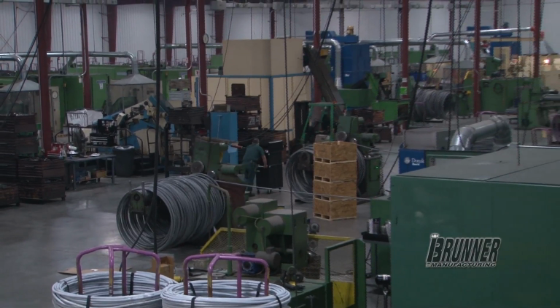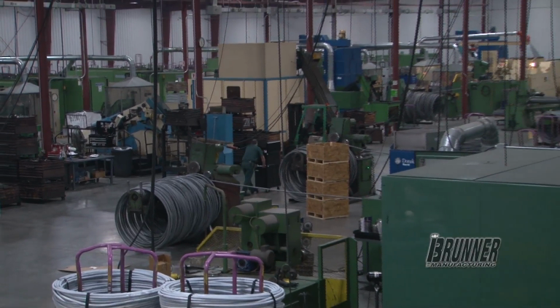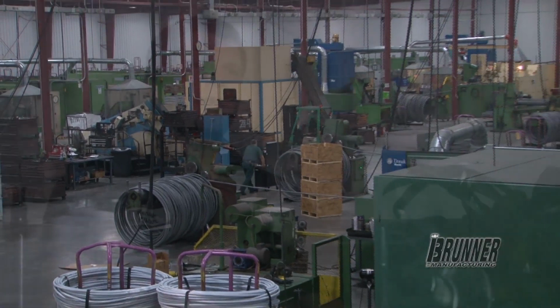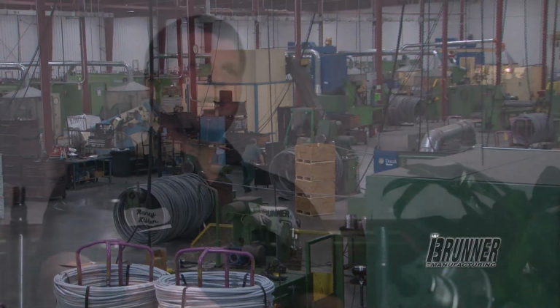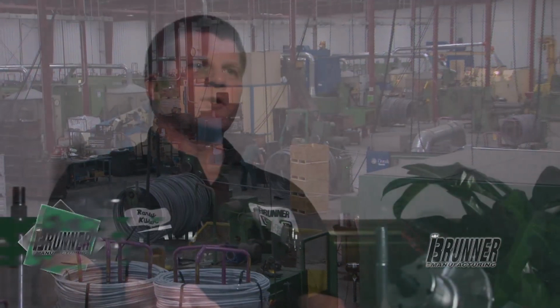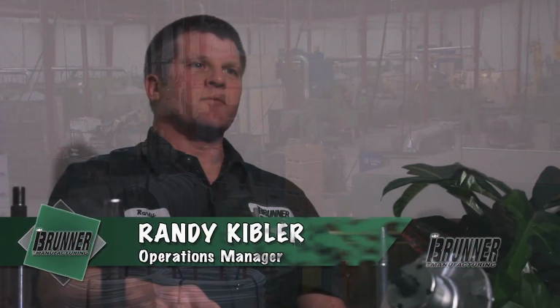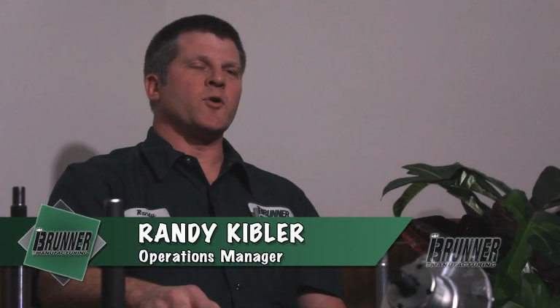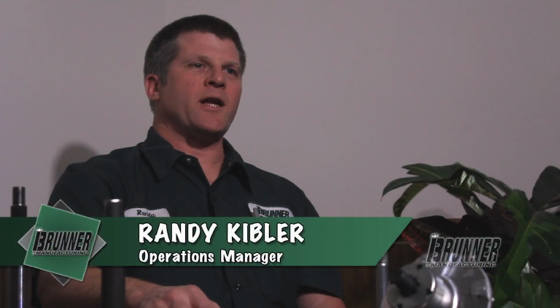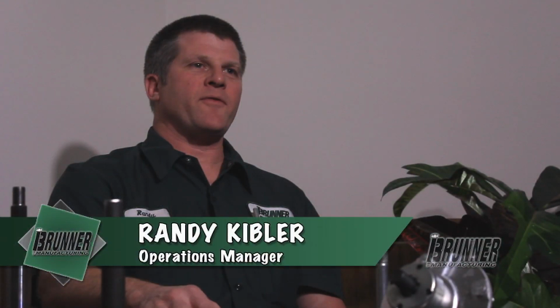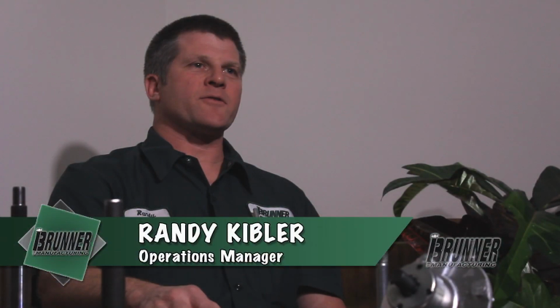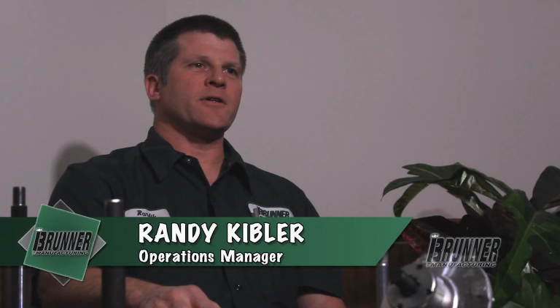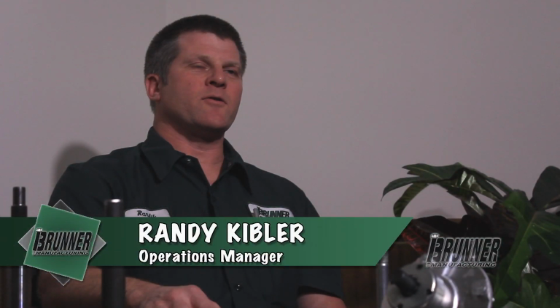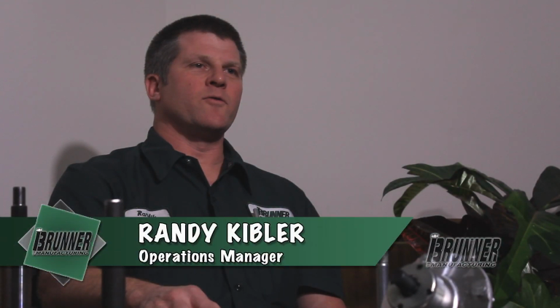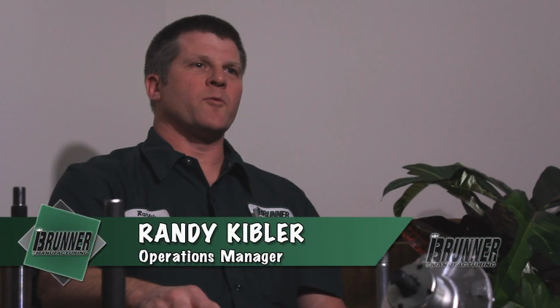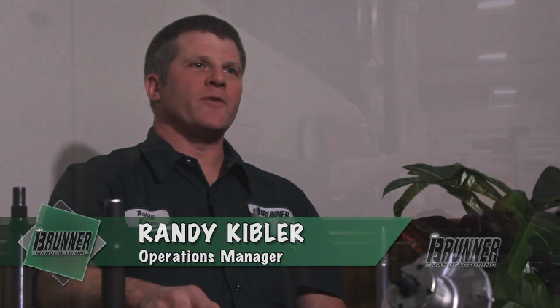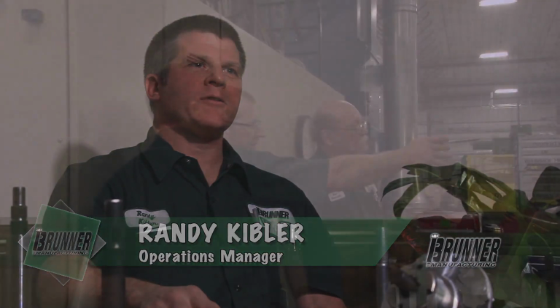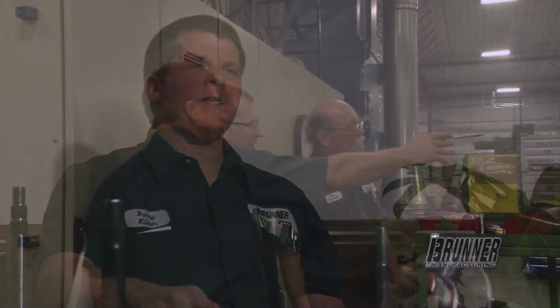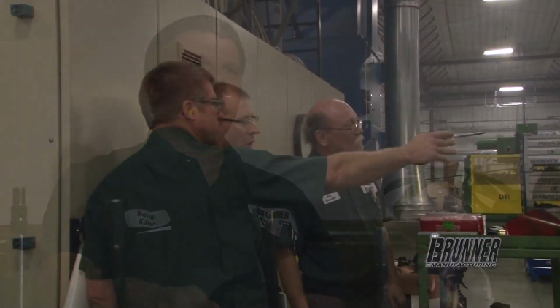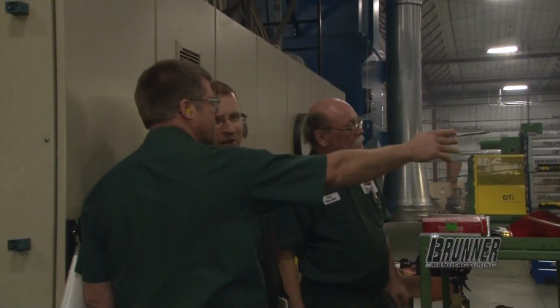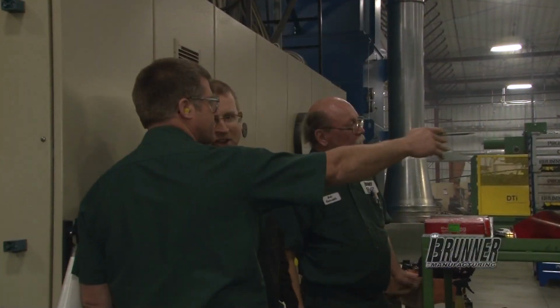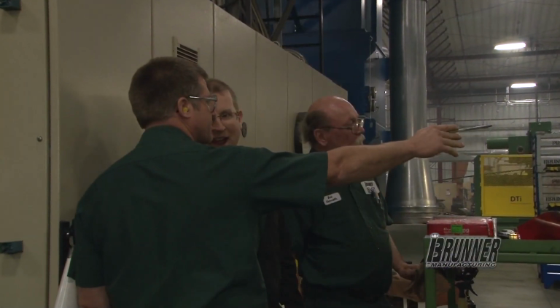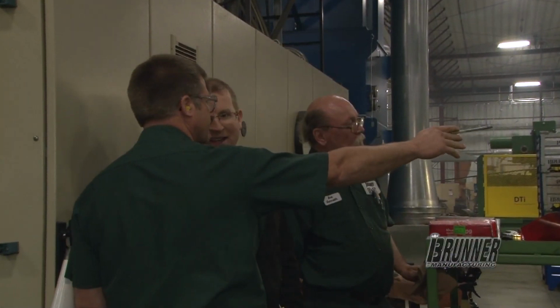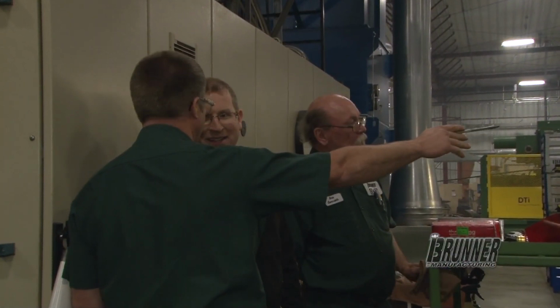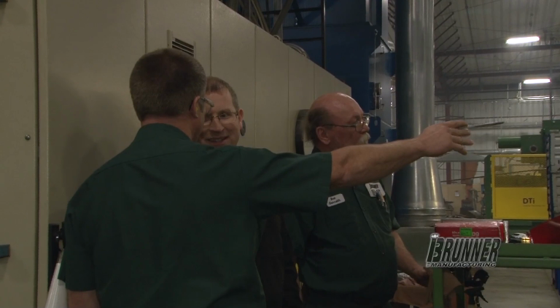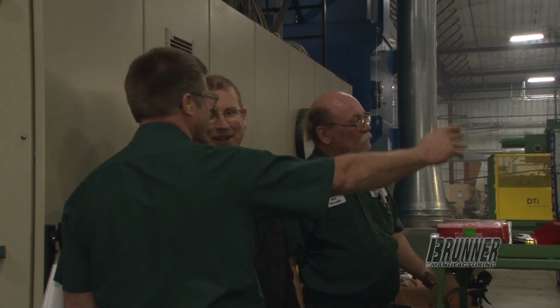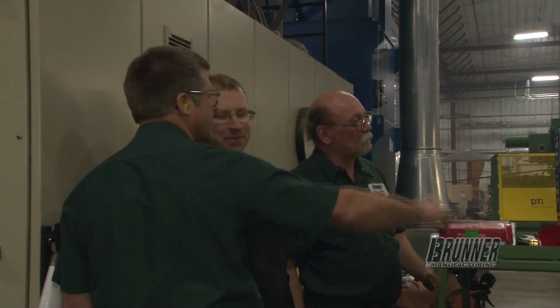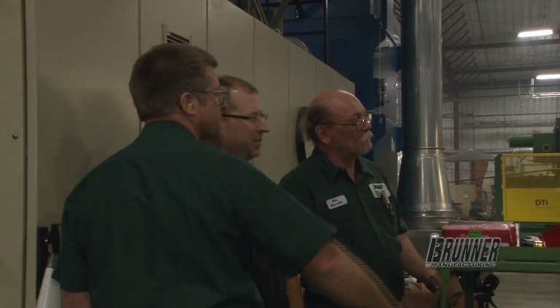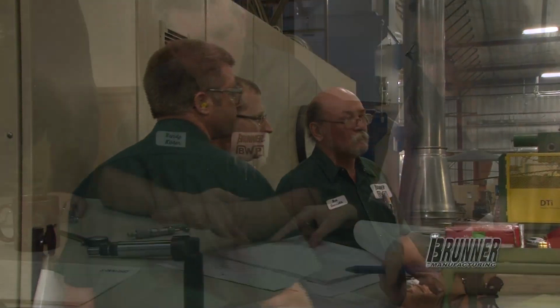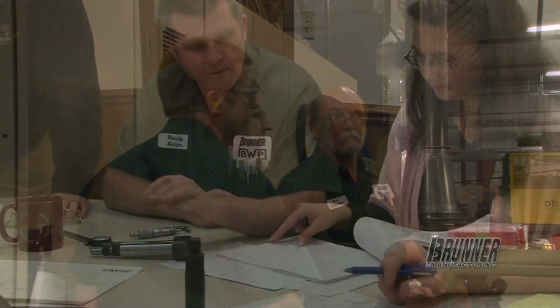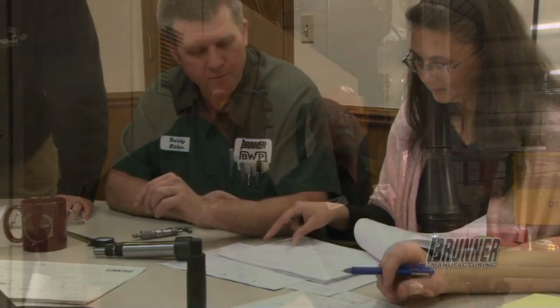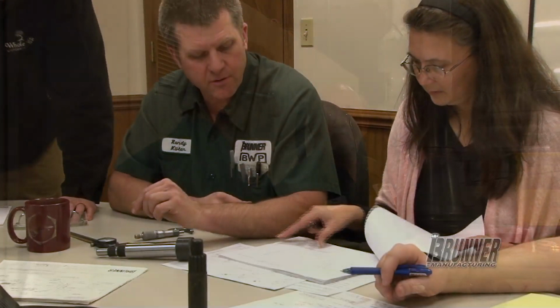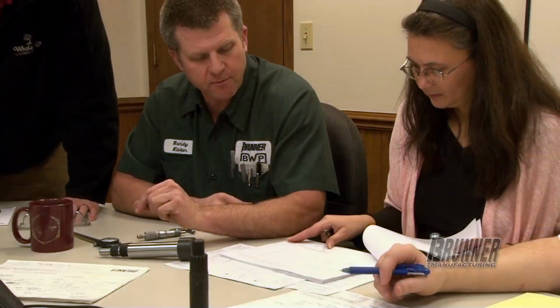I'm Randy Kibler from Brunner Manufacturing's cold form division. I'm the operations manager and I've been here for 28 years.